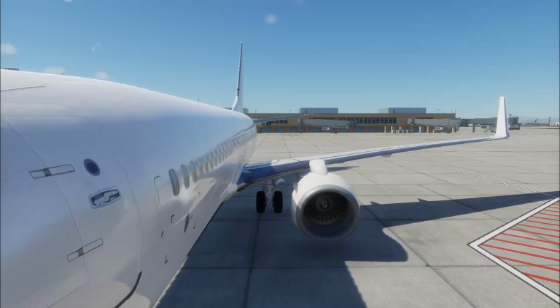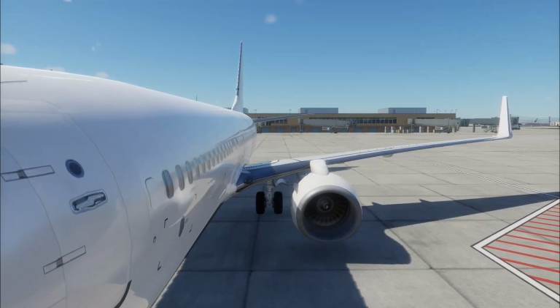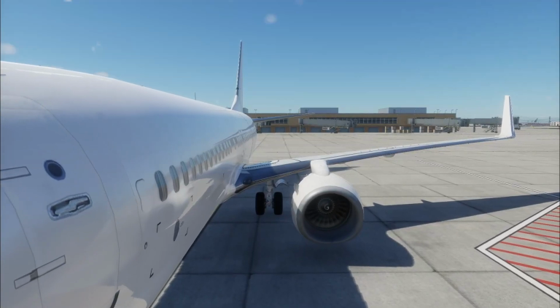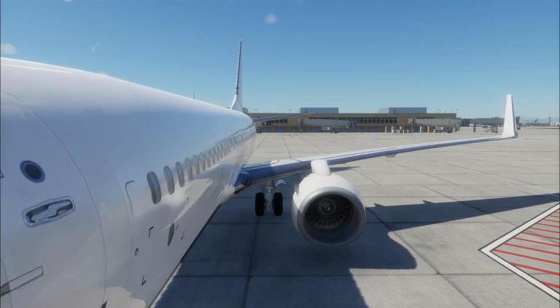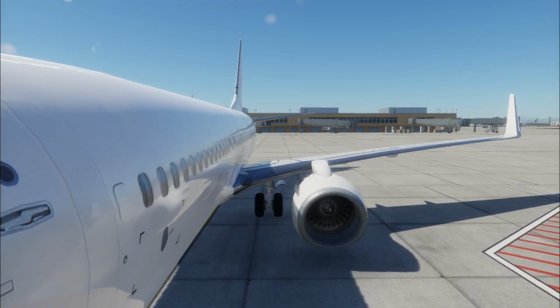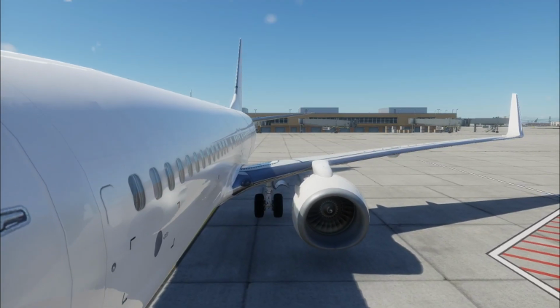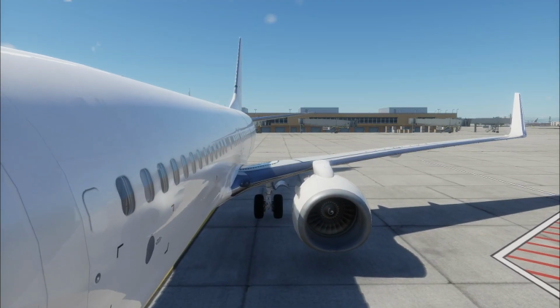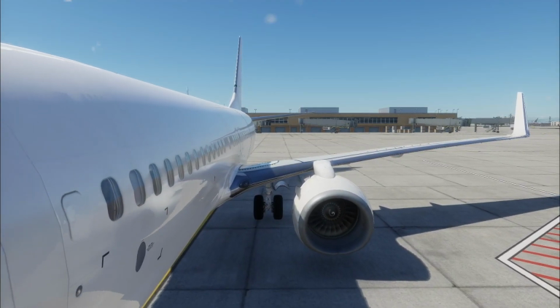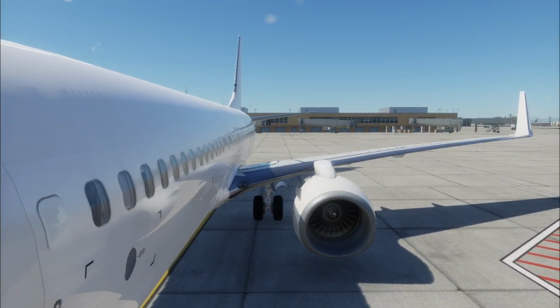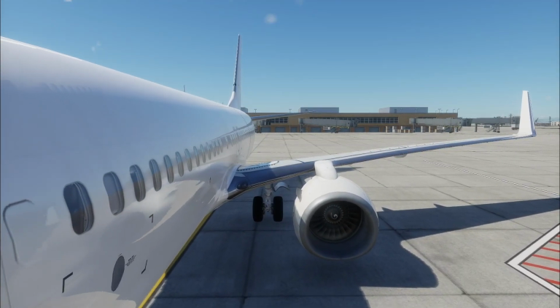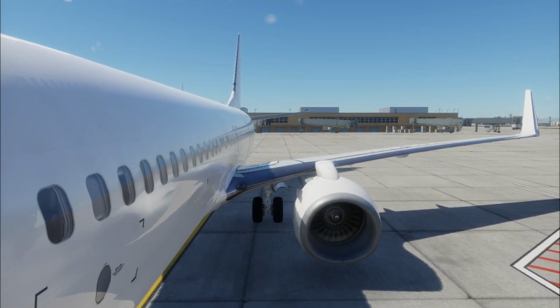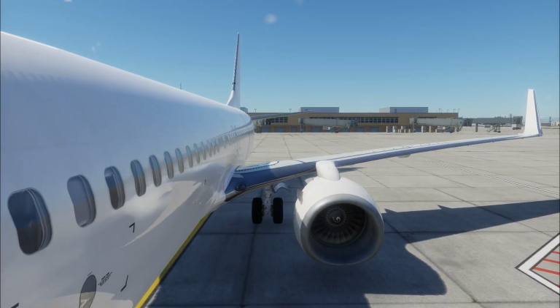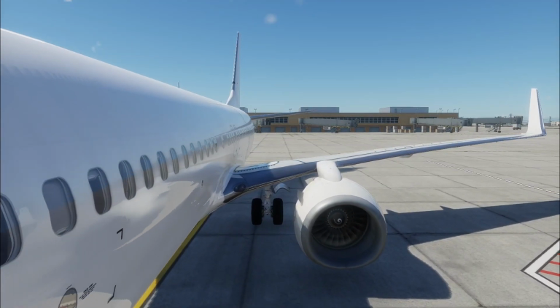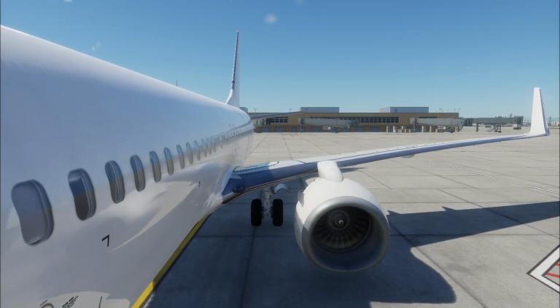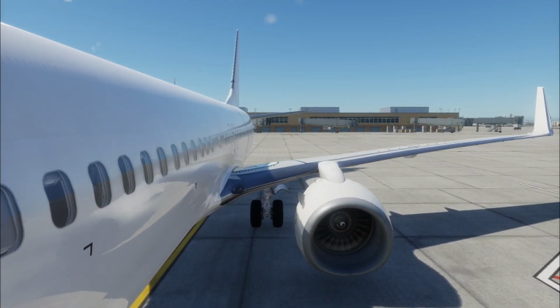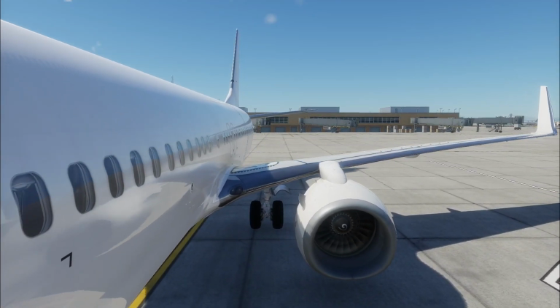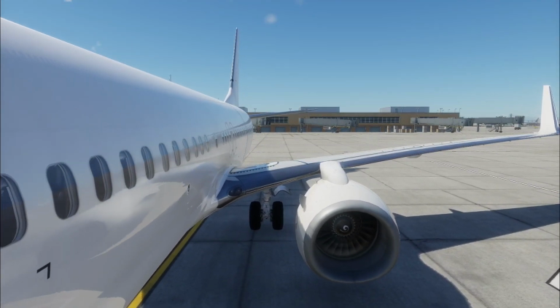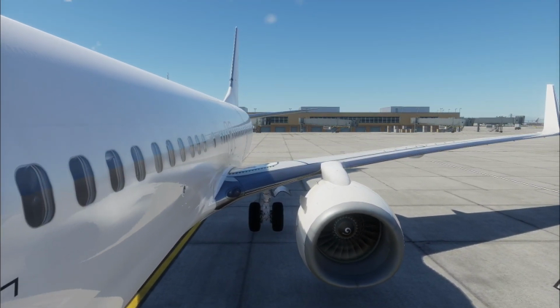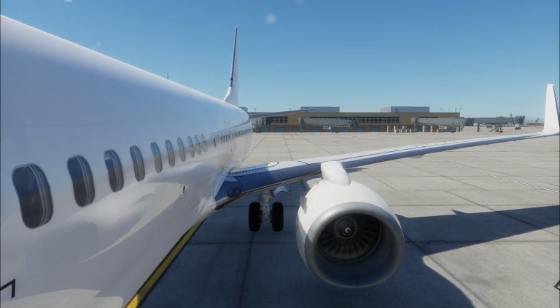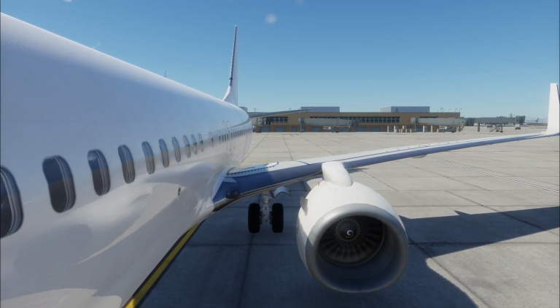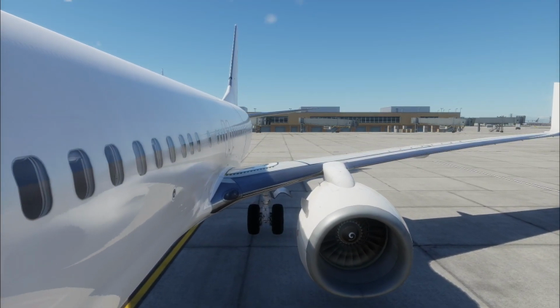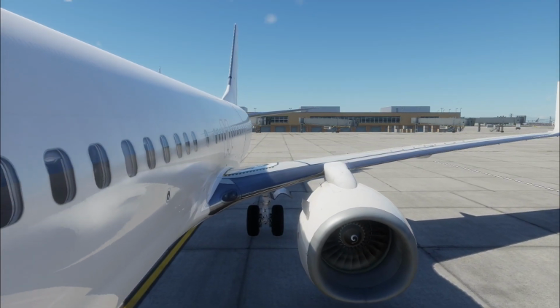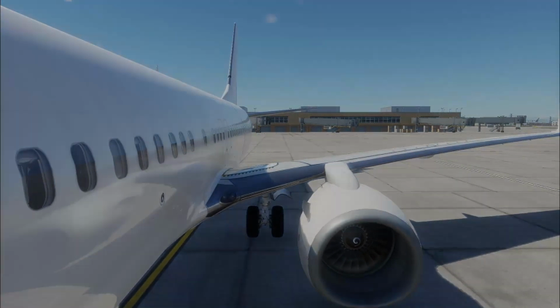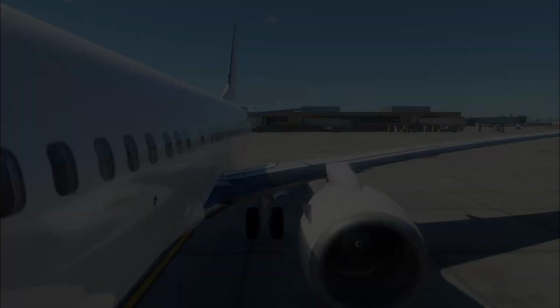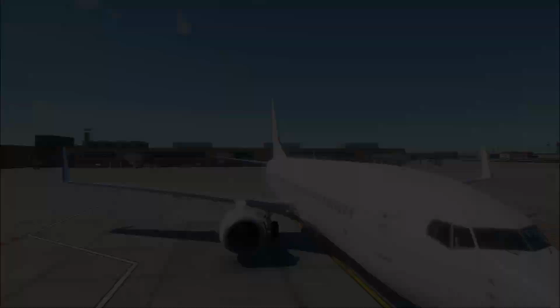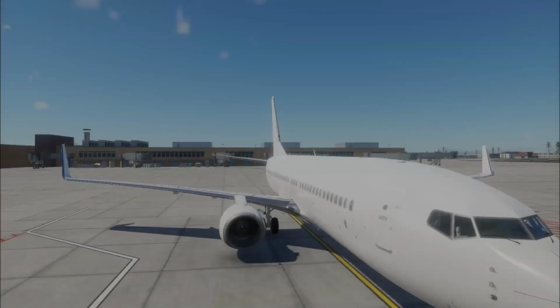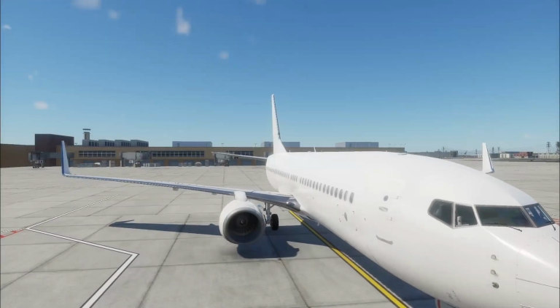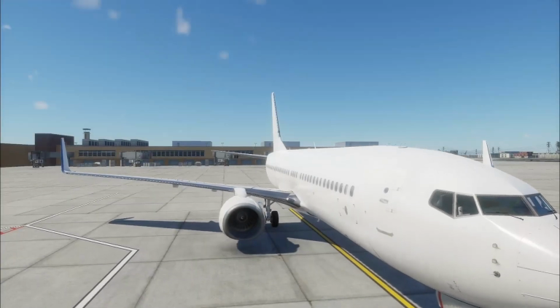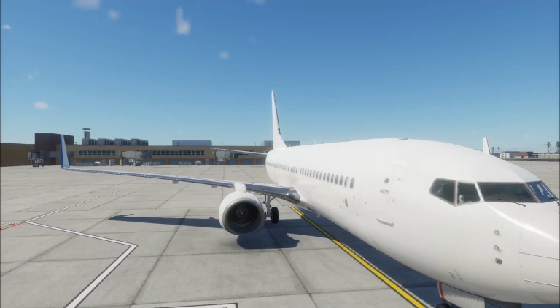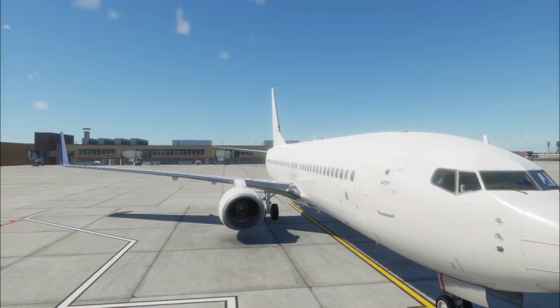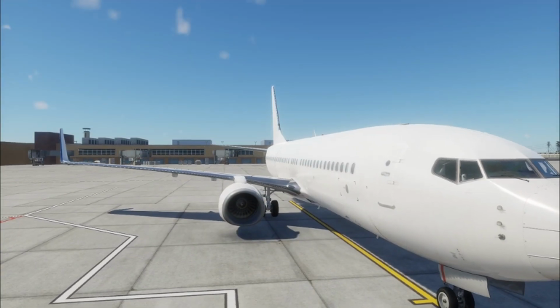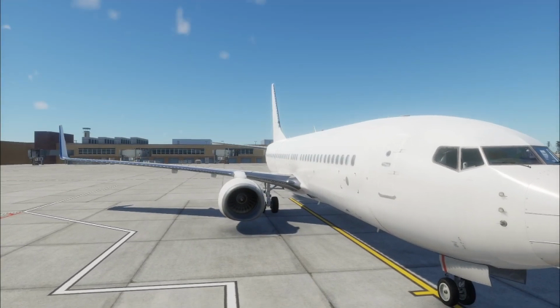The Boeing 737-800 has eight emergency exits: two at the front, two at the rear, and four over the wings.